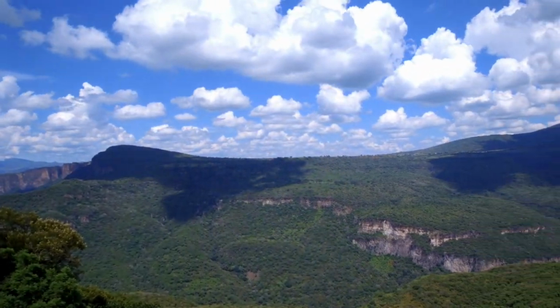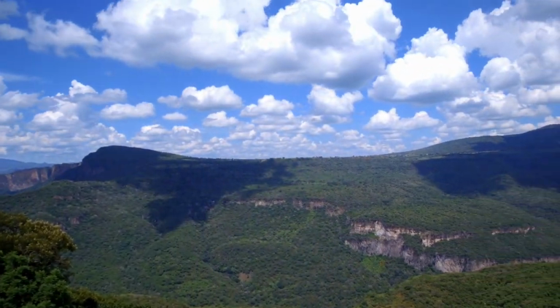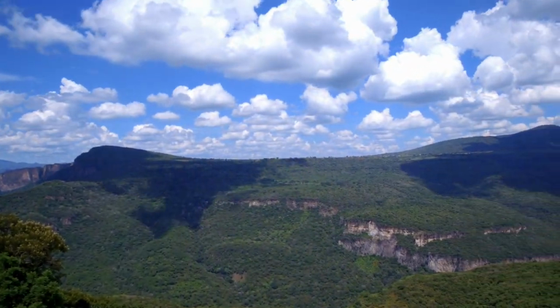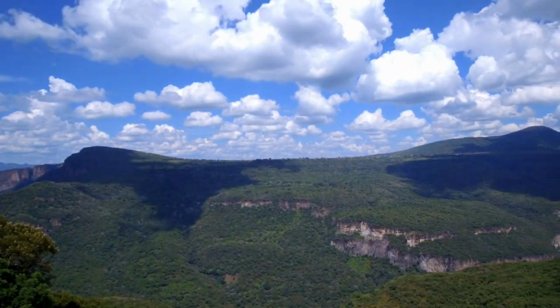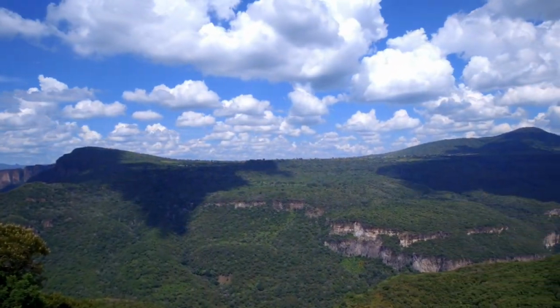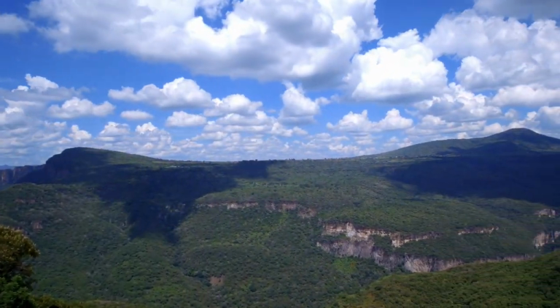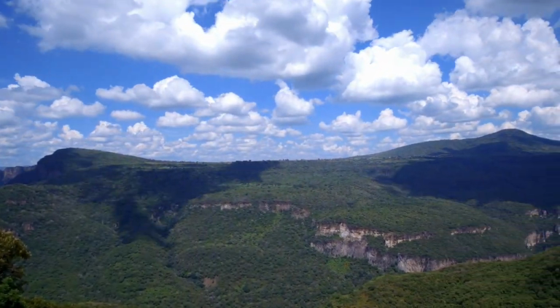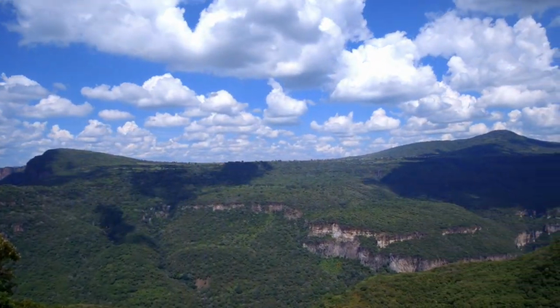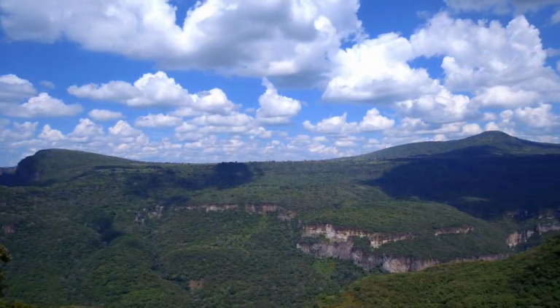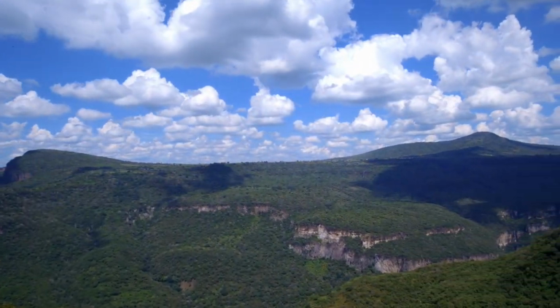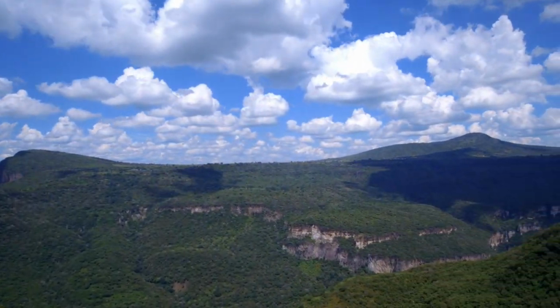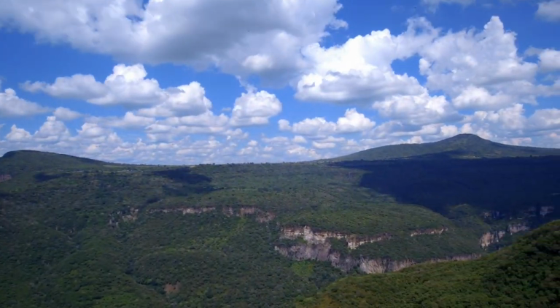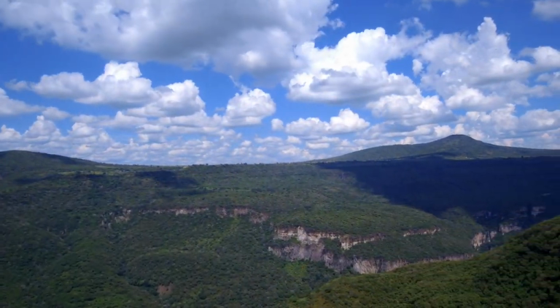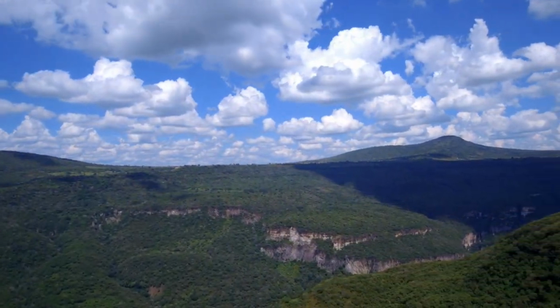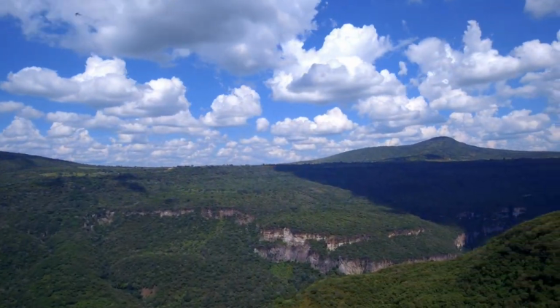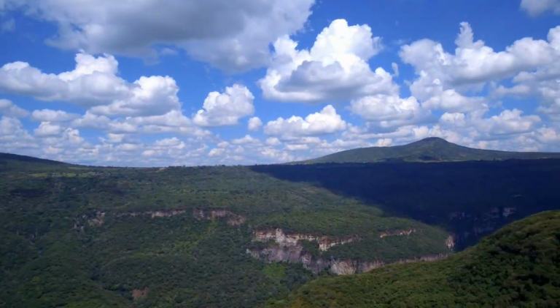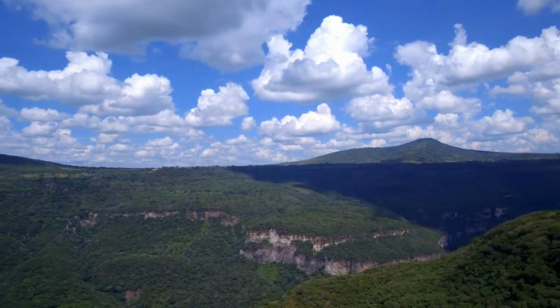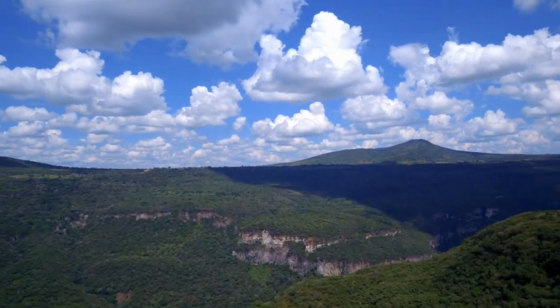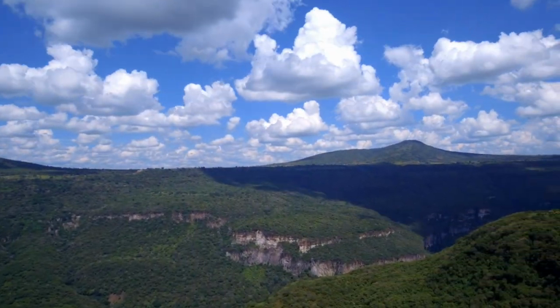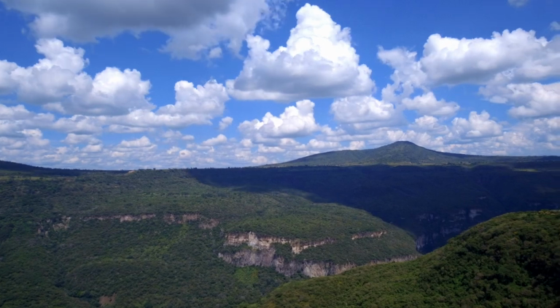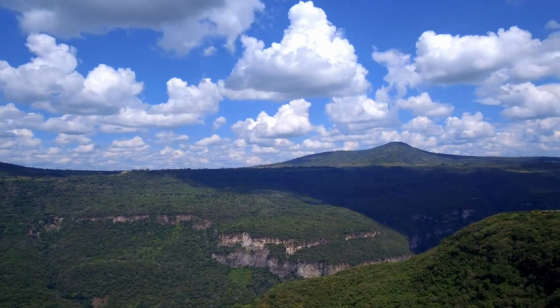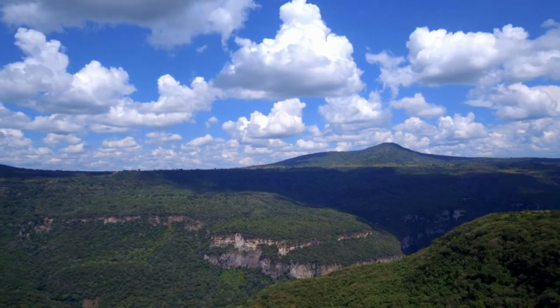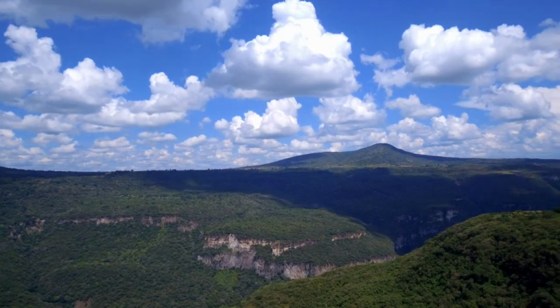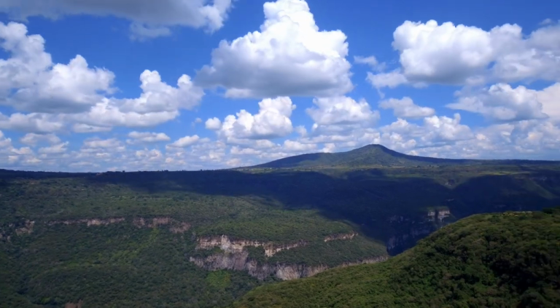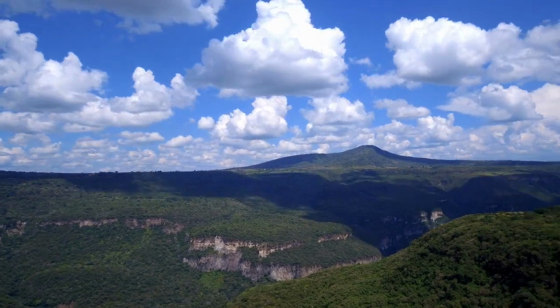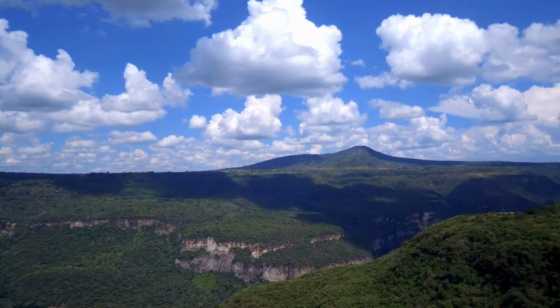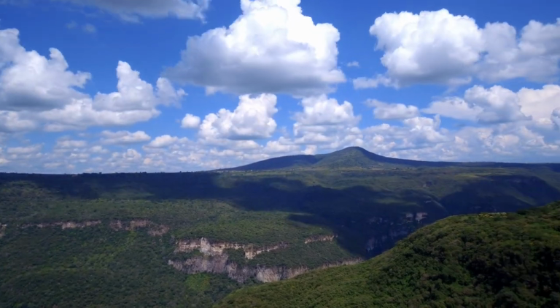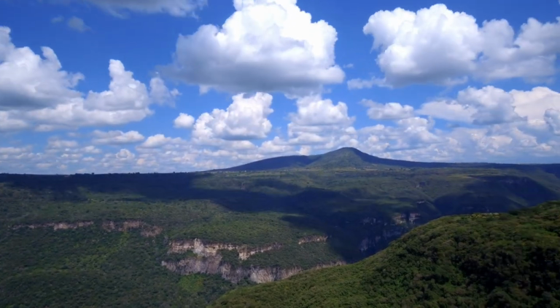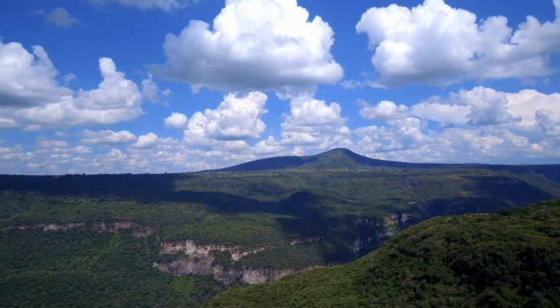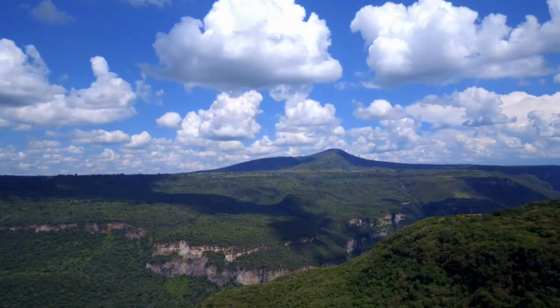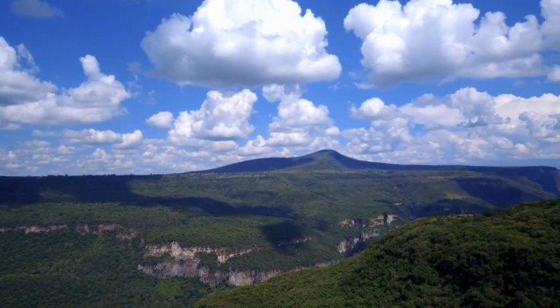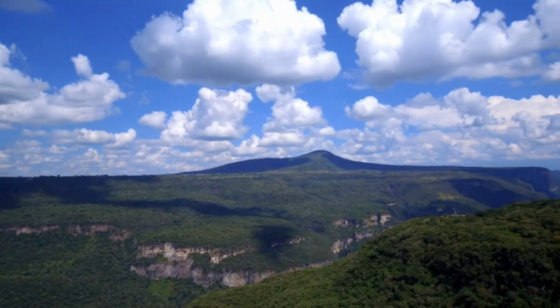This is Barranca de Buen Titan, located in northern Guadalajara. This place is a stunning canyon with dramatic landscapes.